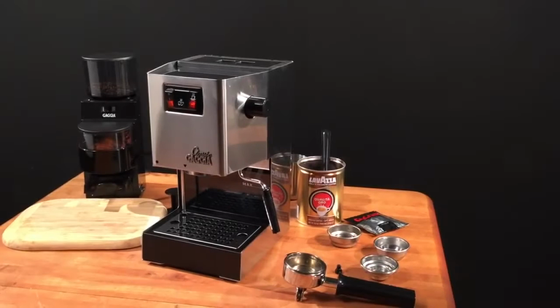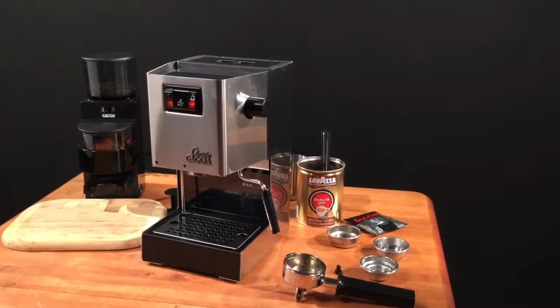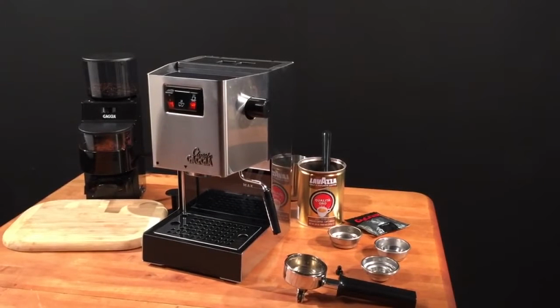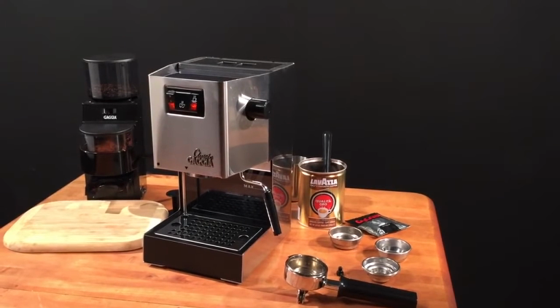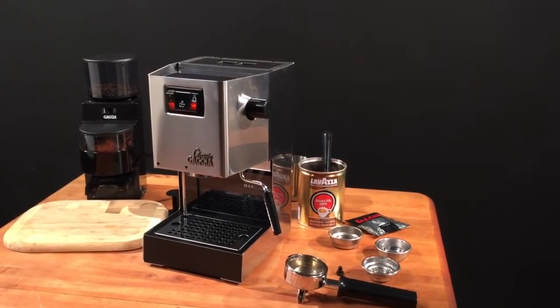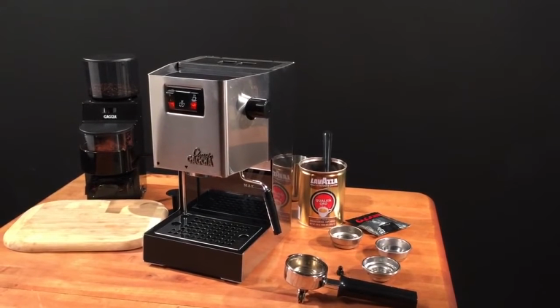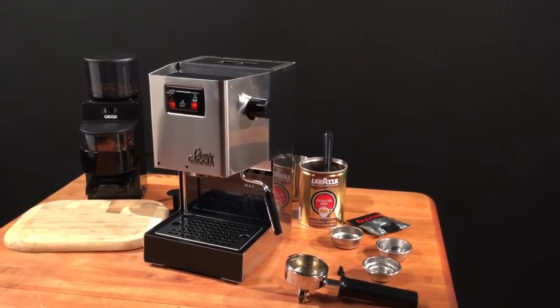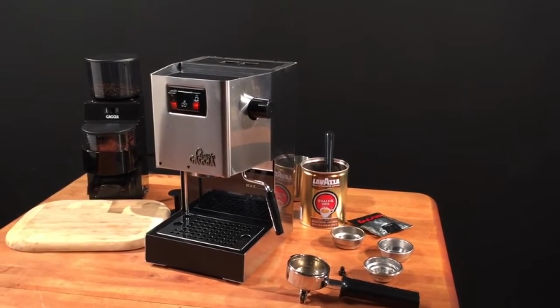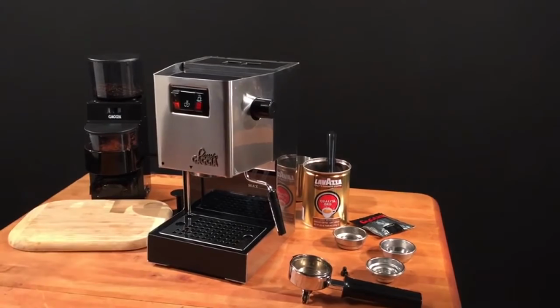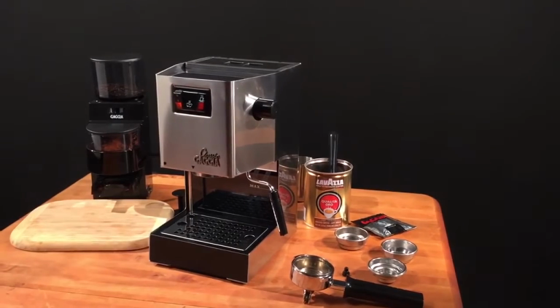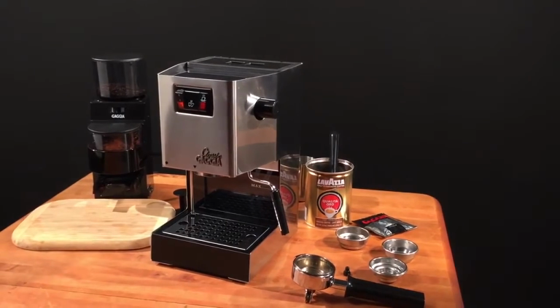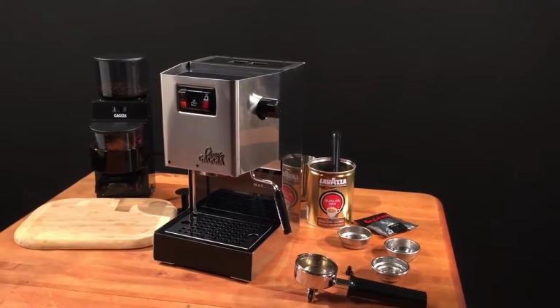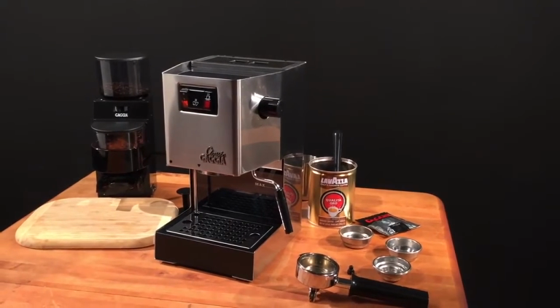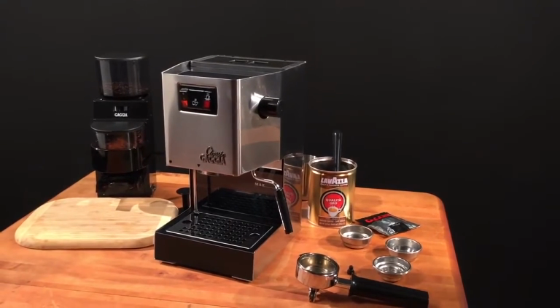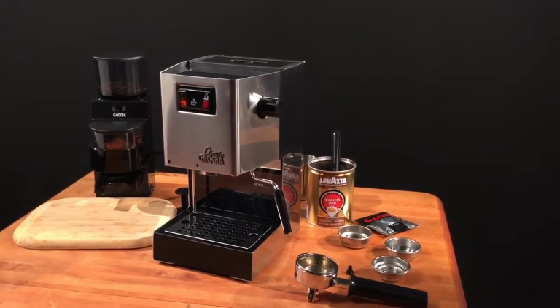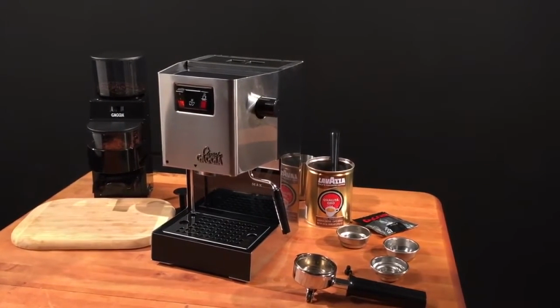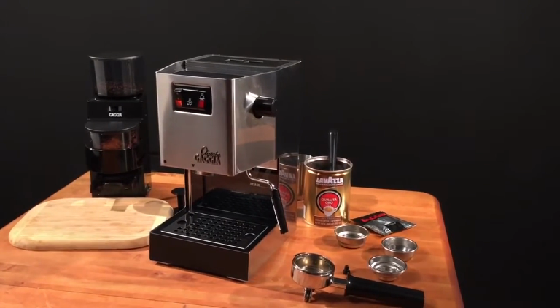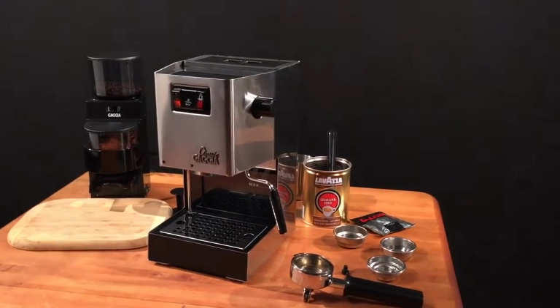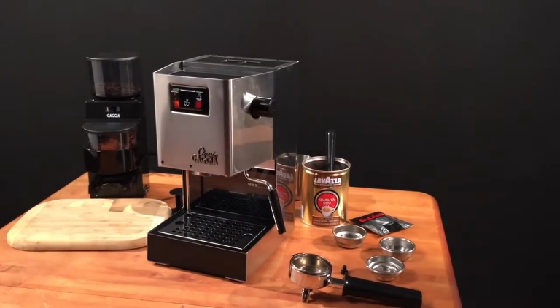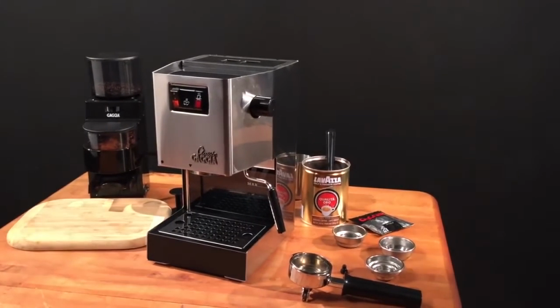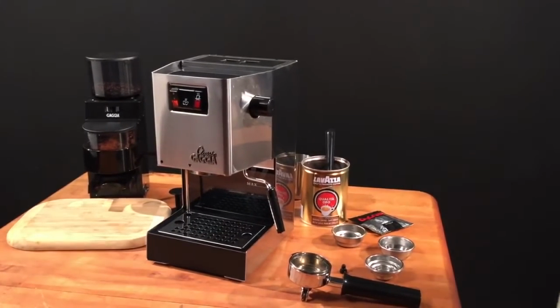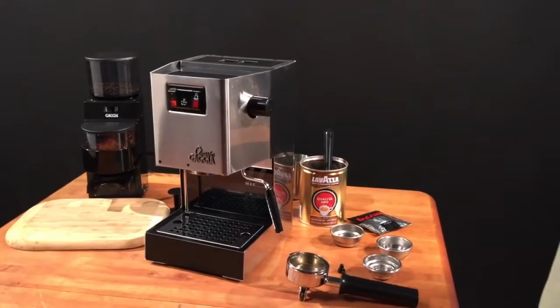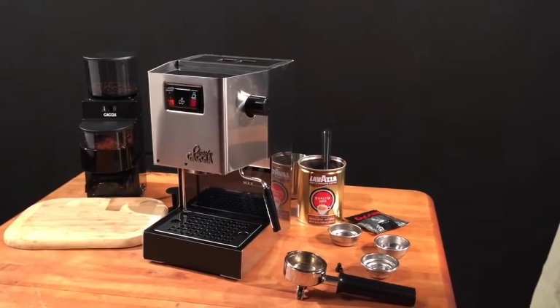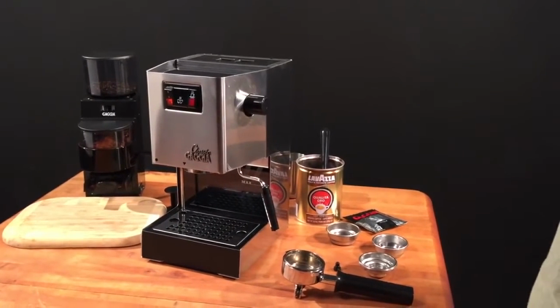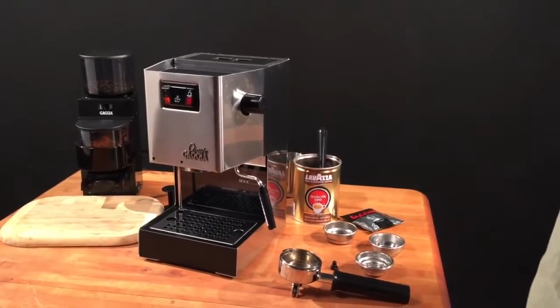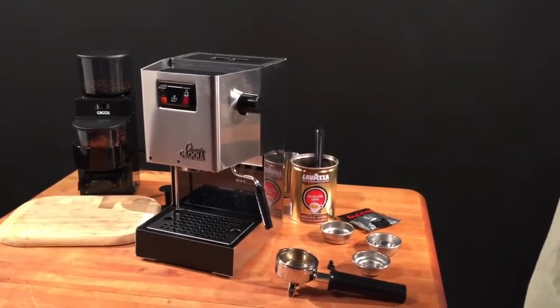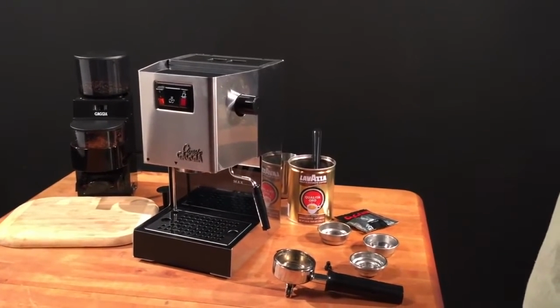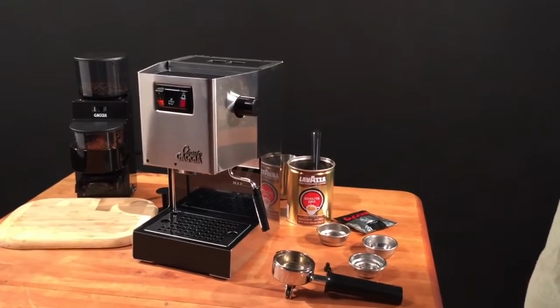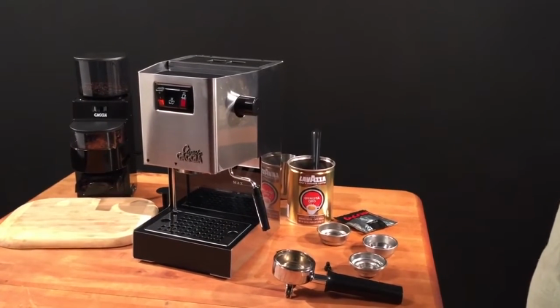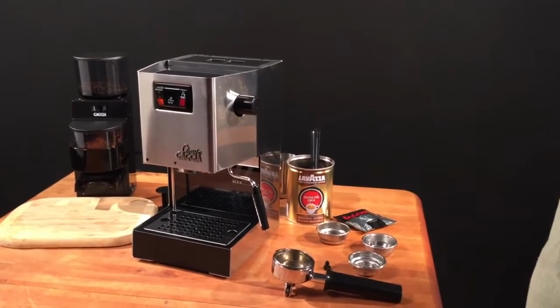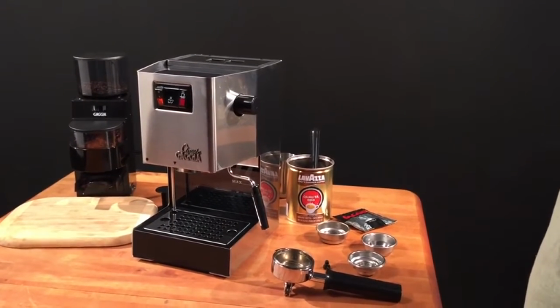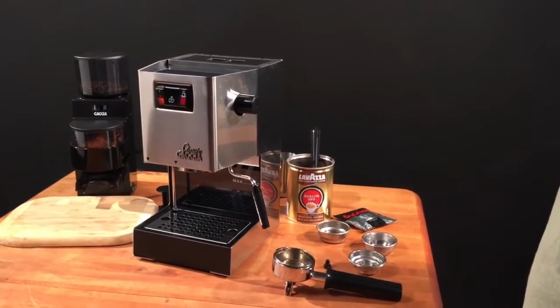In this video, we're going to show you the basic operation of the Gaja Classic. That includes all the controls, how to brew, and how to steam.